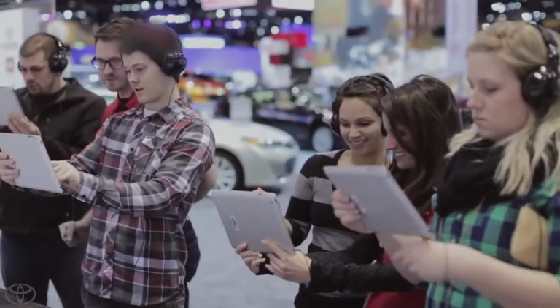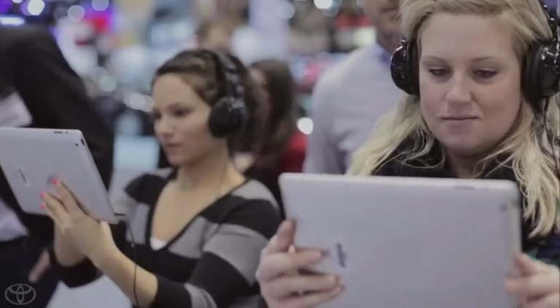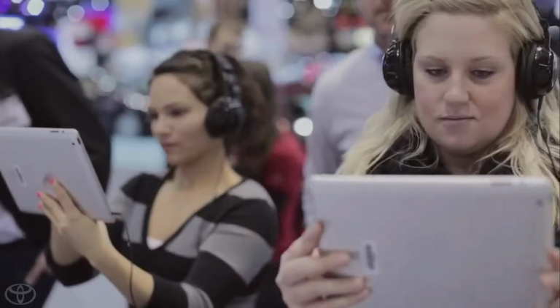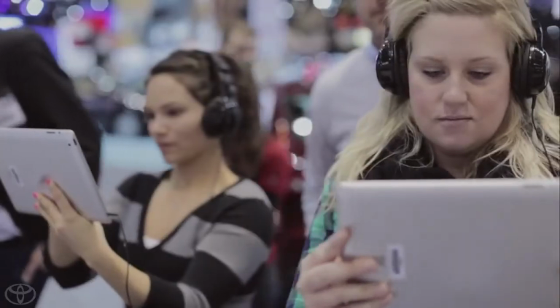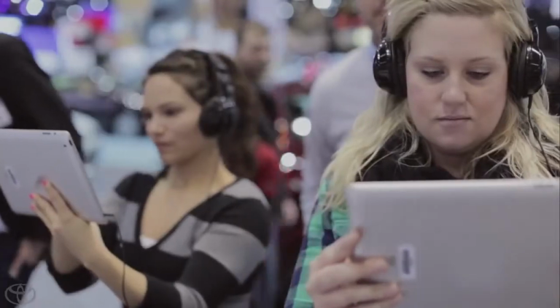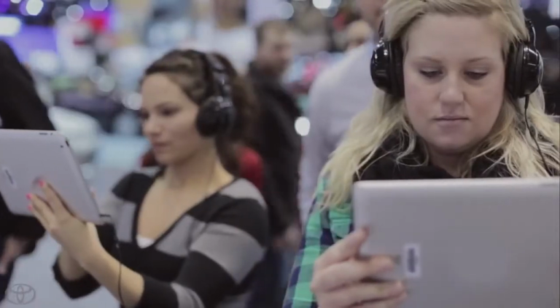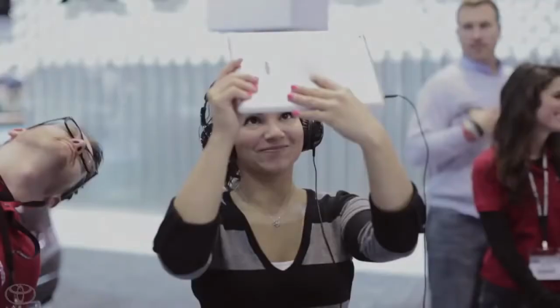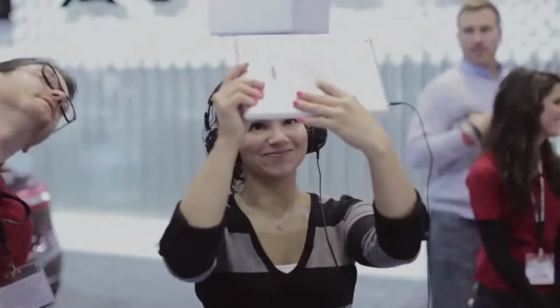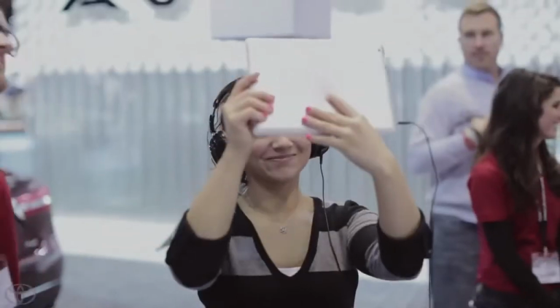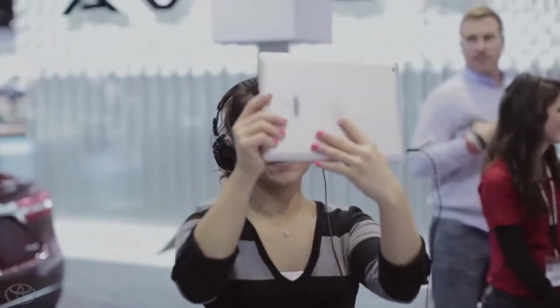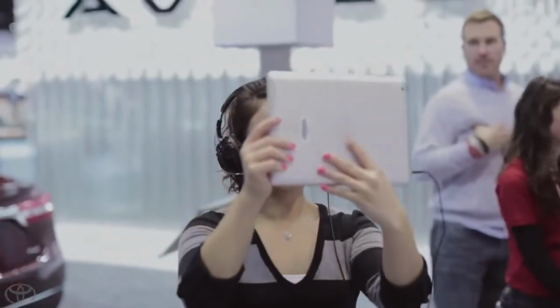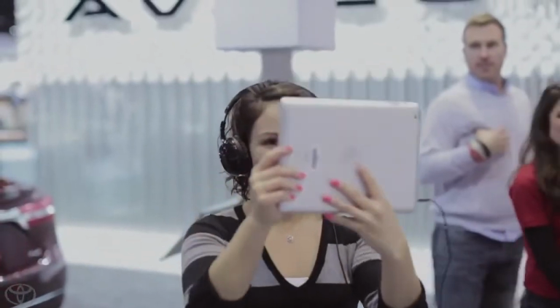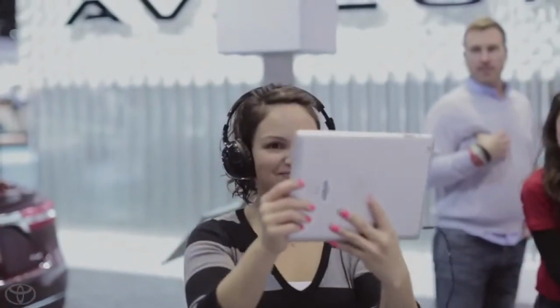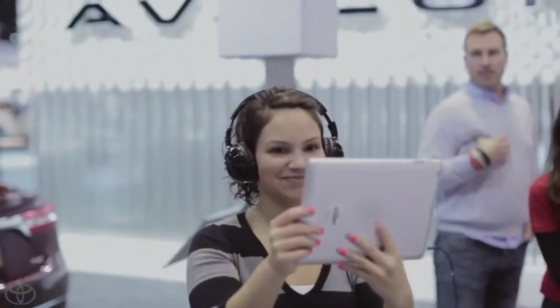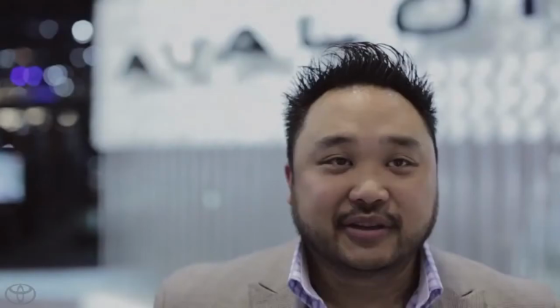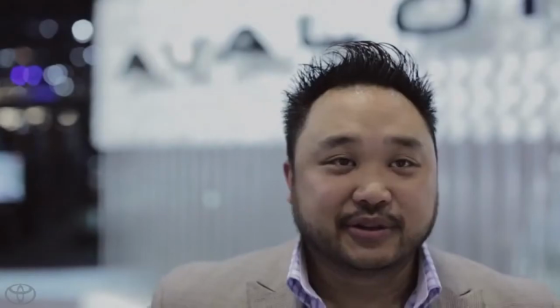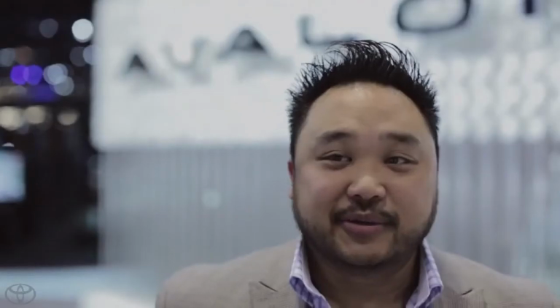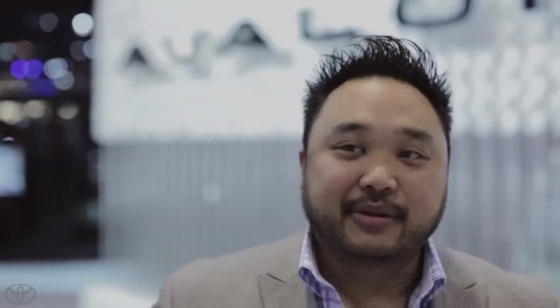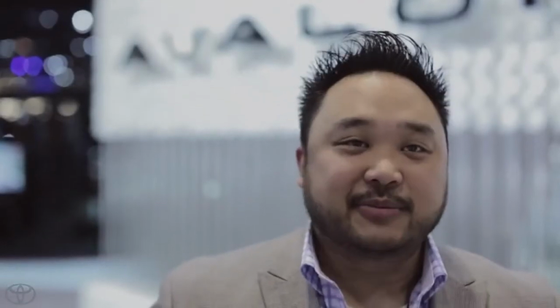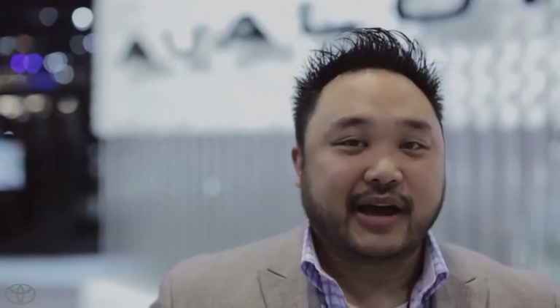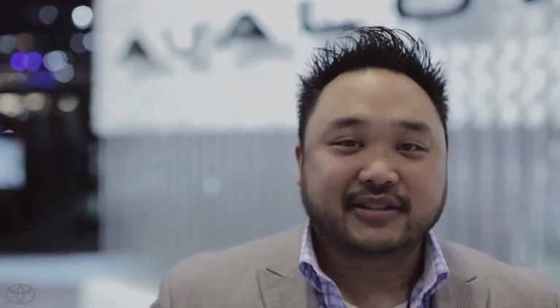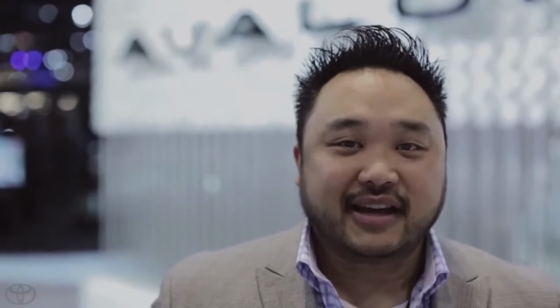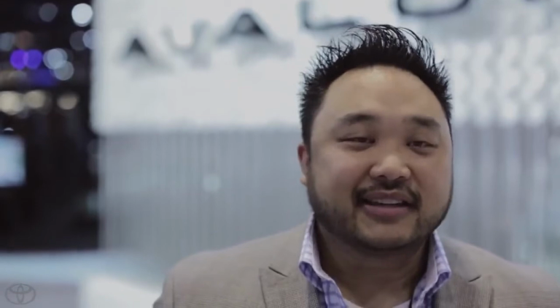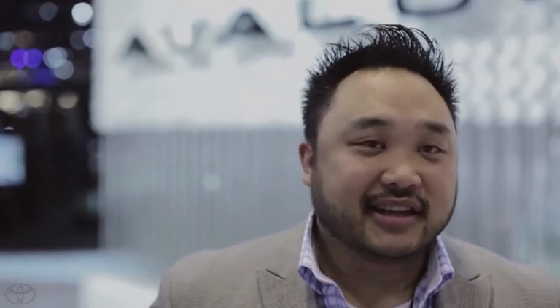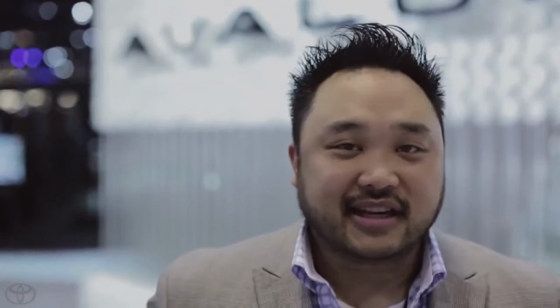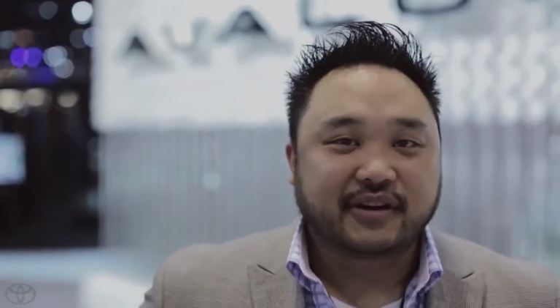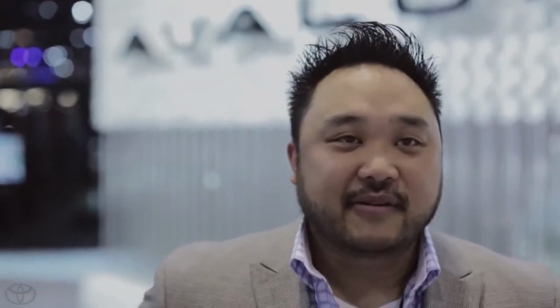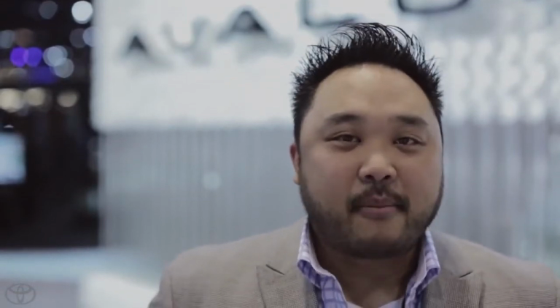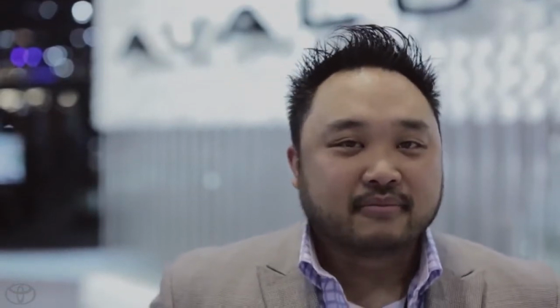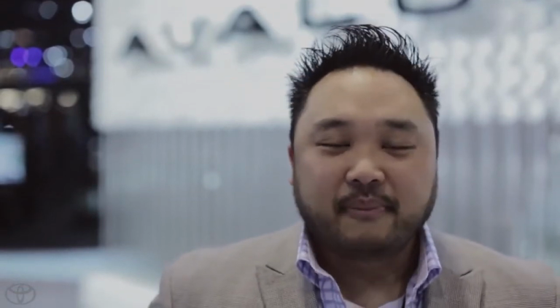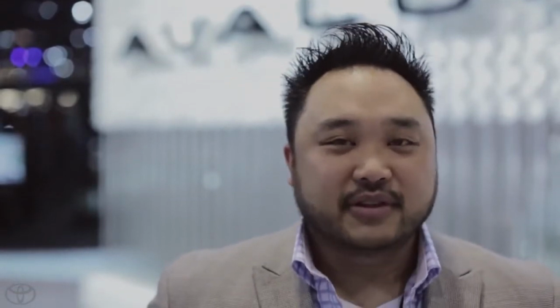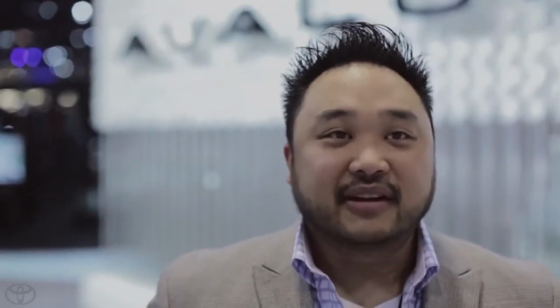Augmented reality has always been really cool. Having it at a car show is really cool — to be able to explore the outside and inside of a car. It's great.